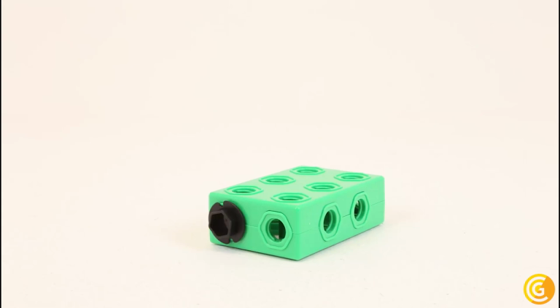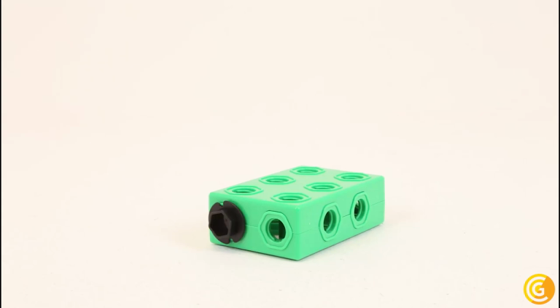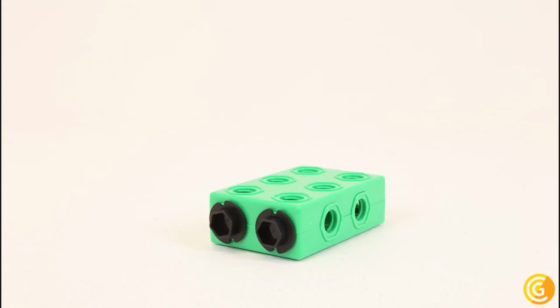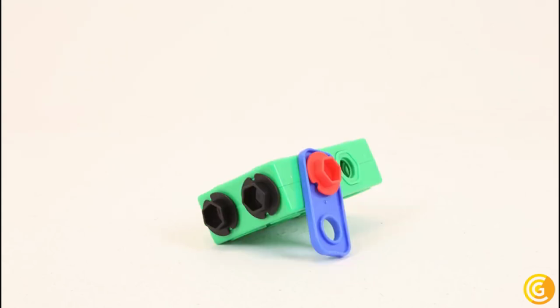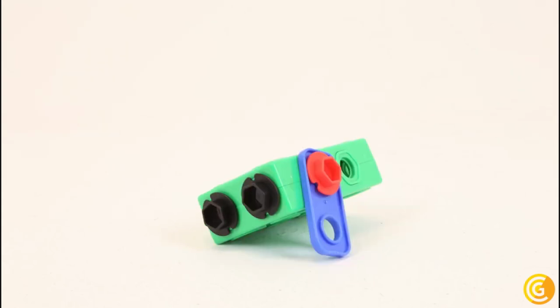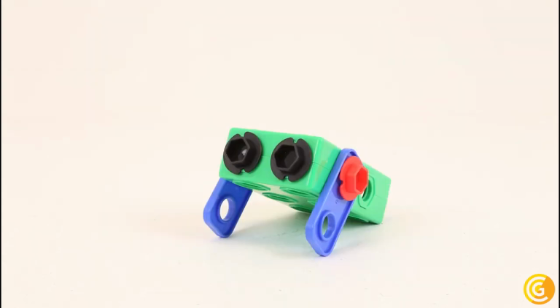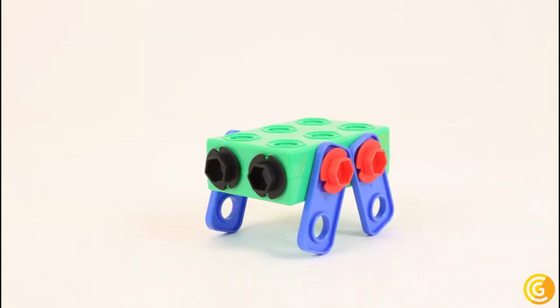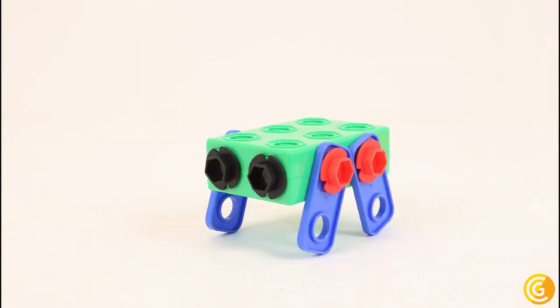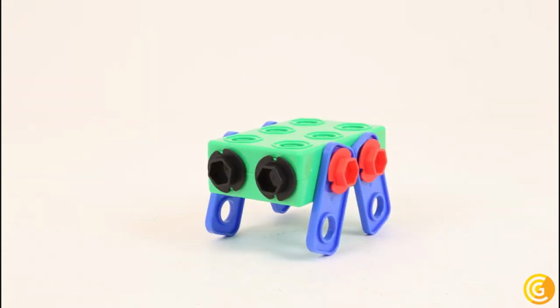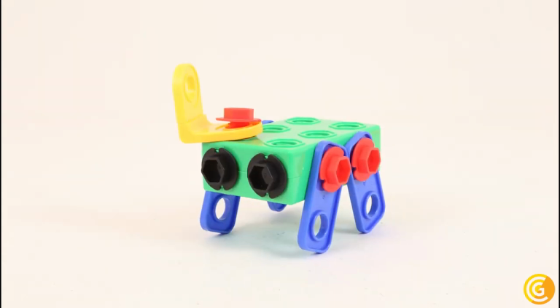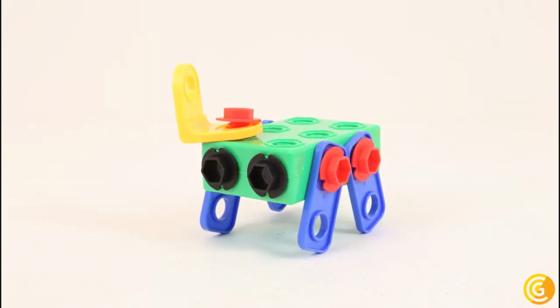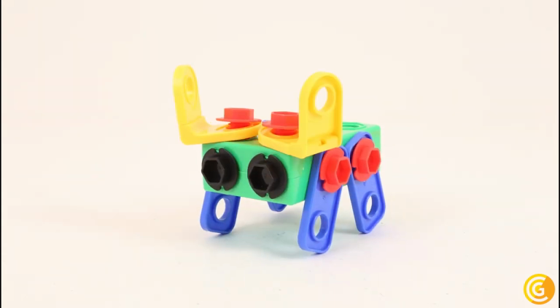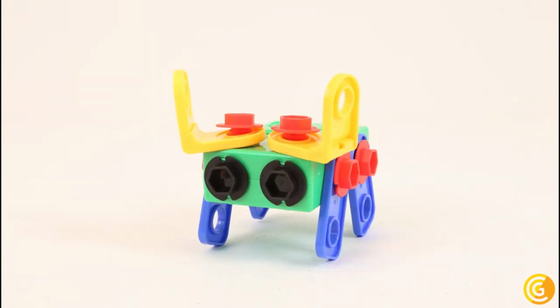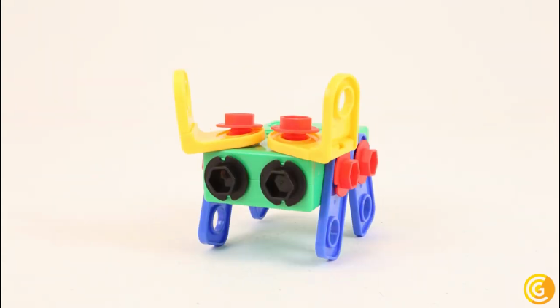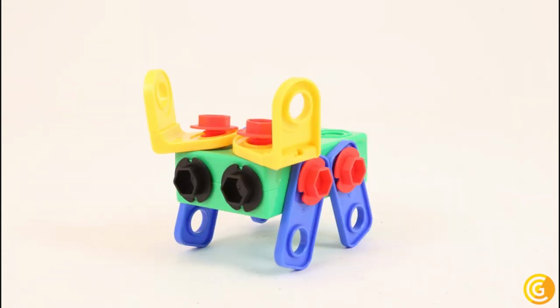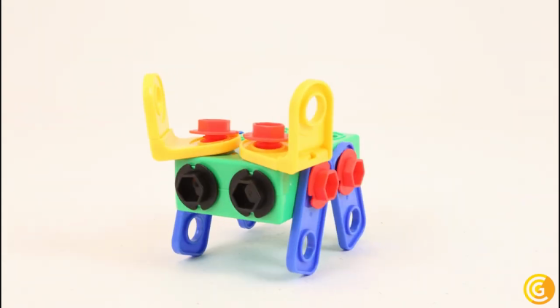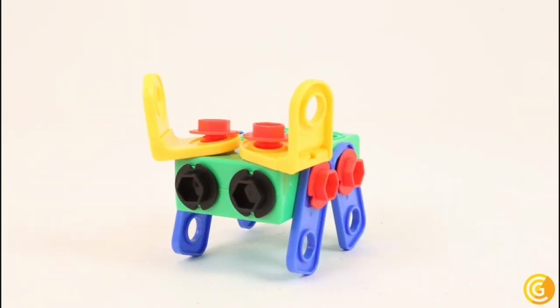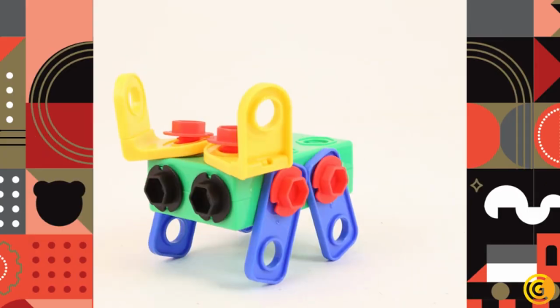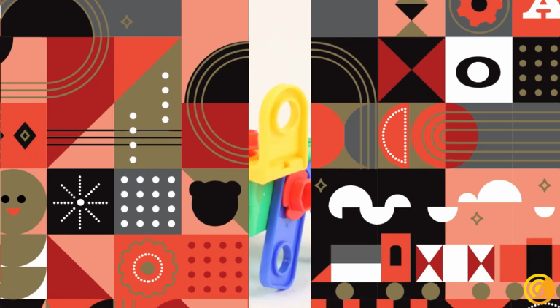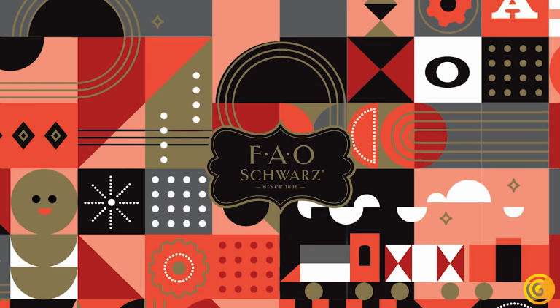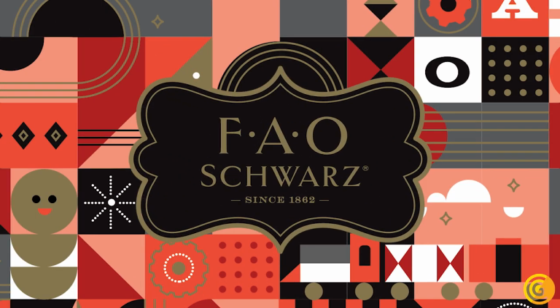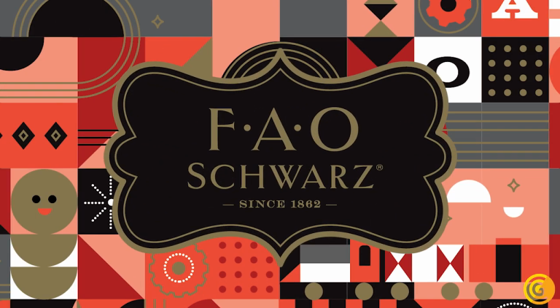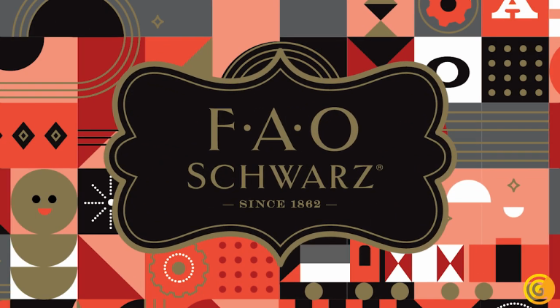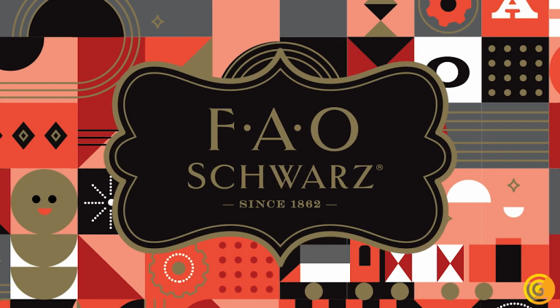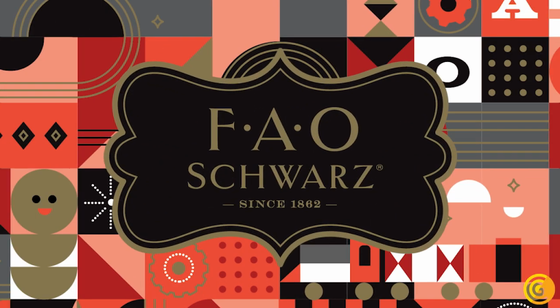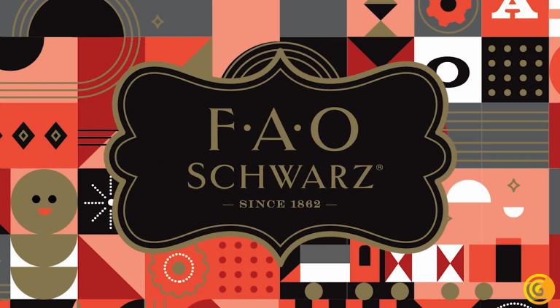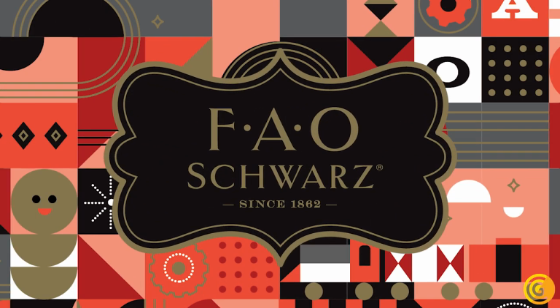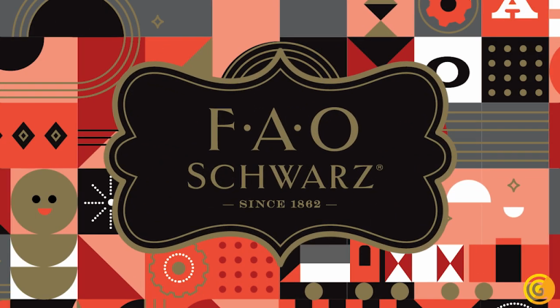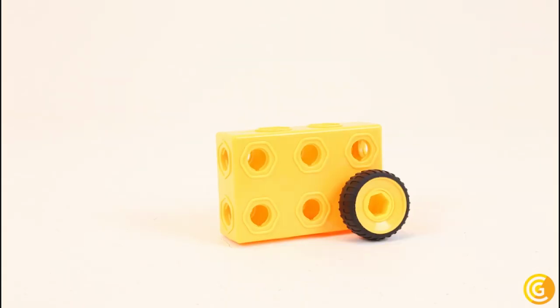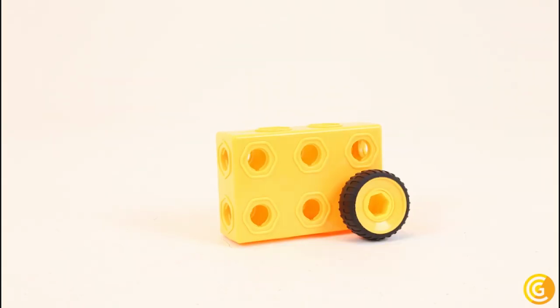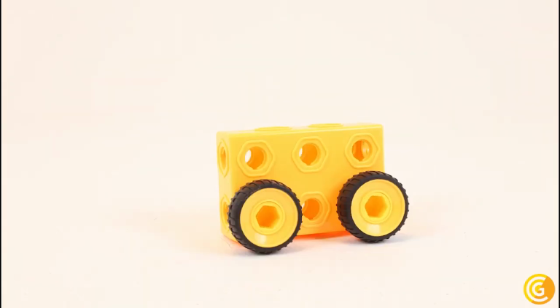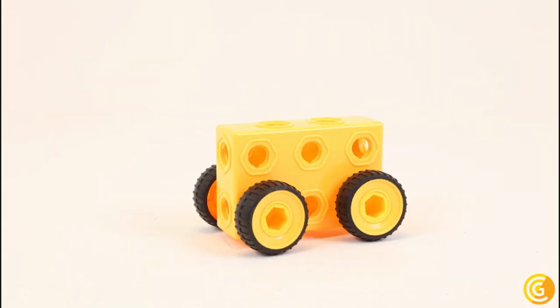Starting this fall, Collective Goods is launching an exclusive line of FAO Schwartz STEM tools.